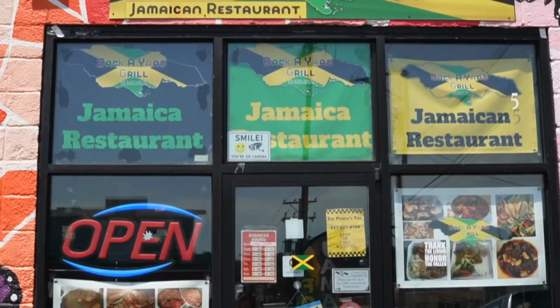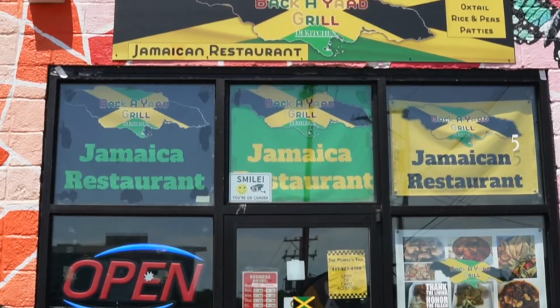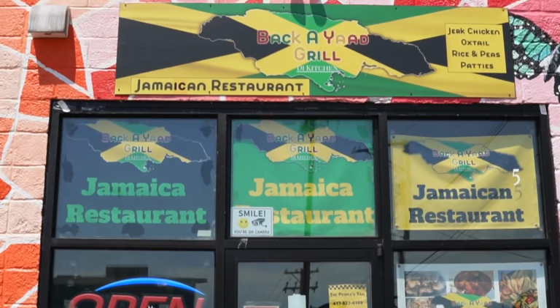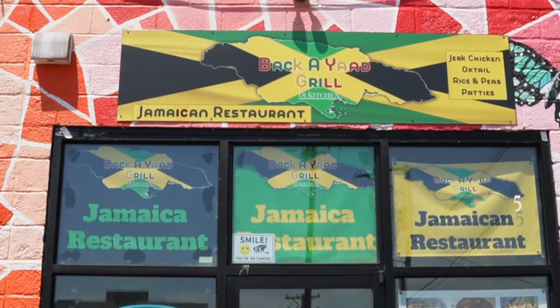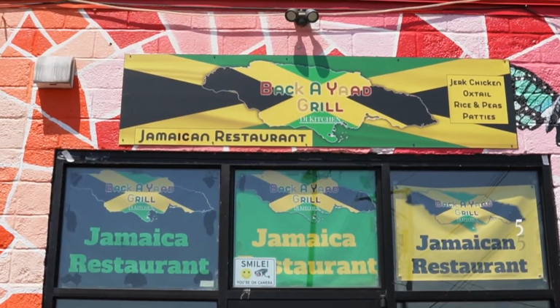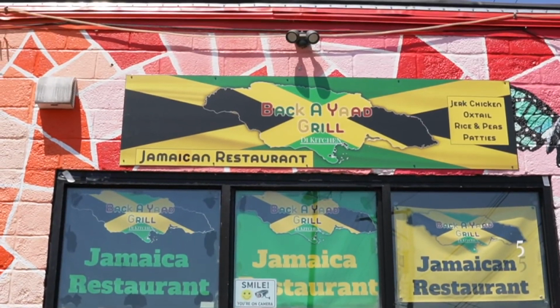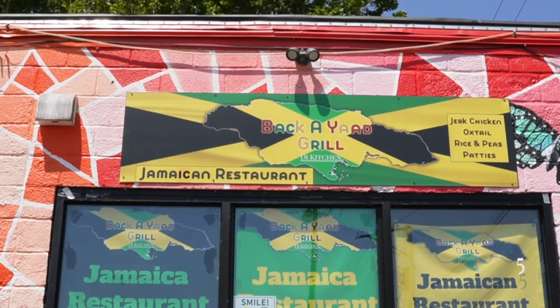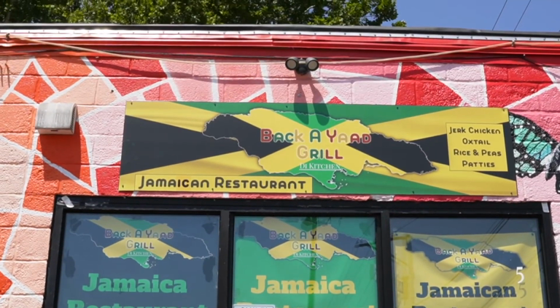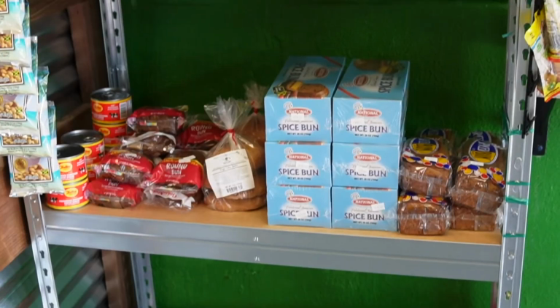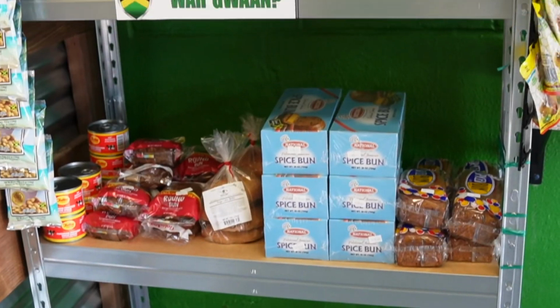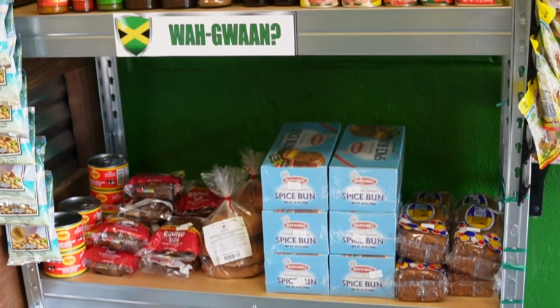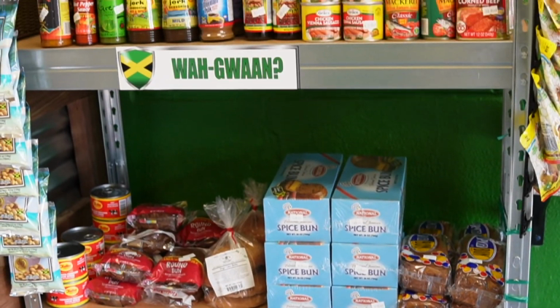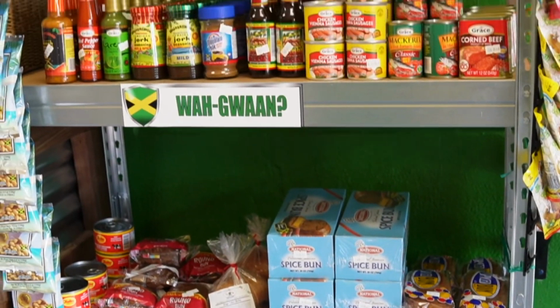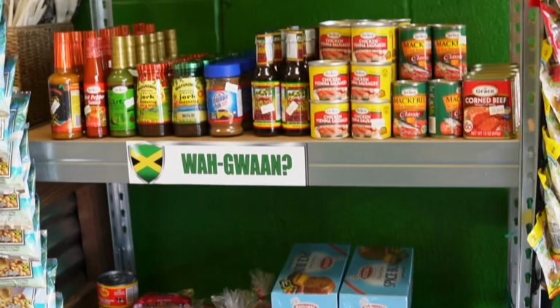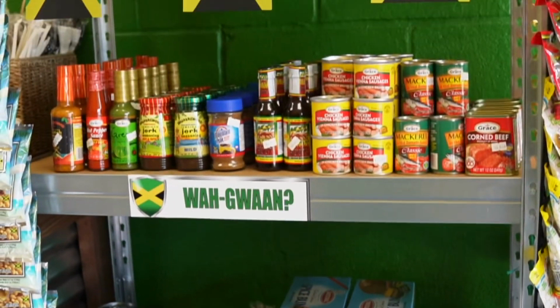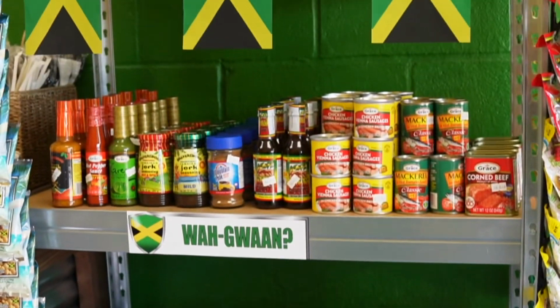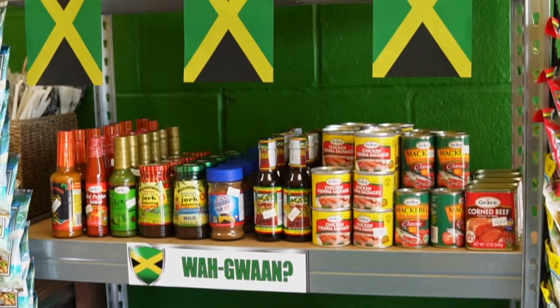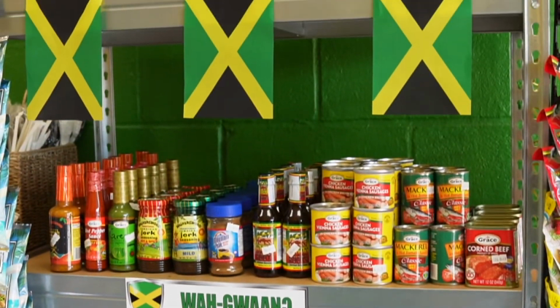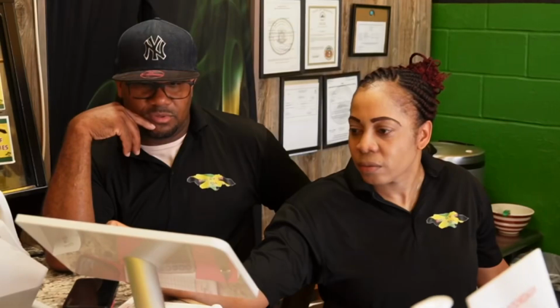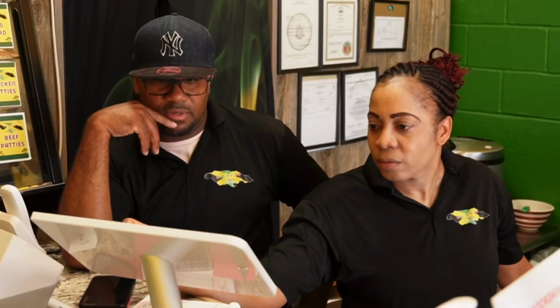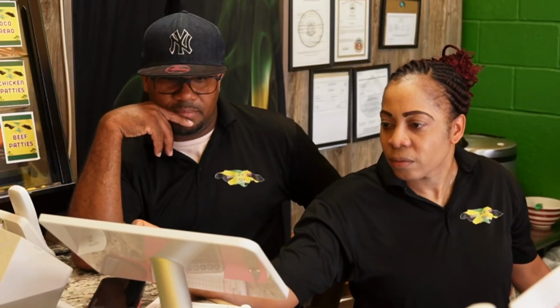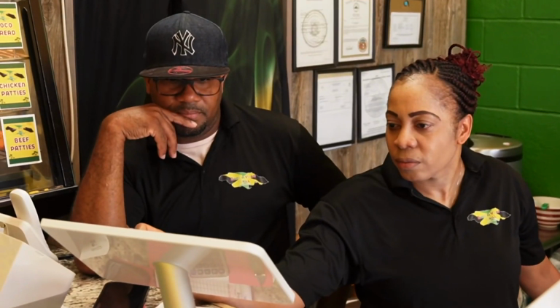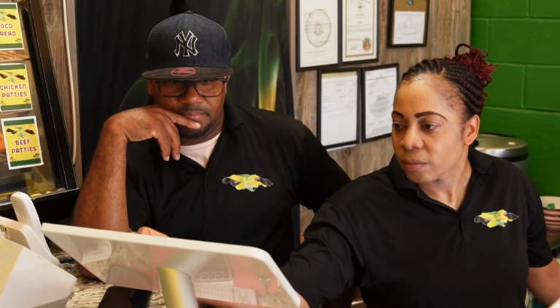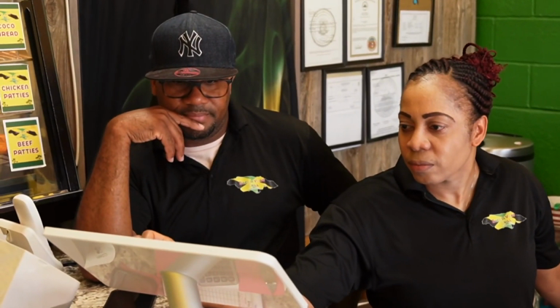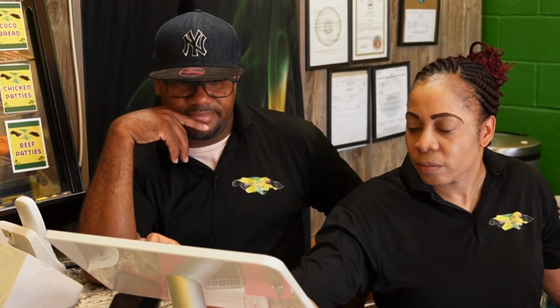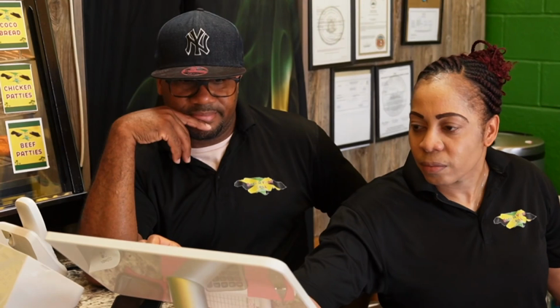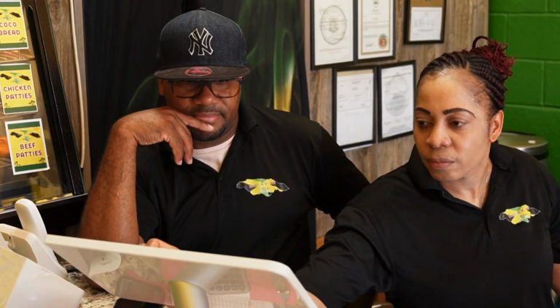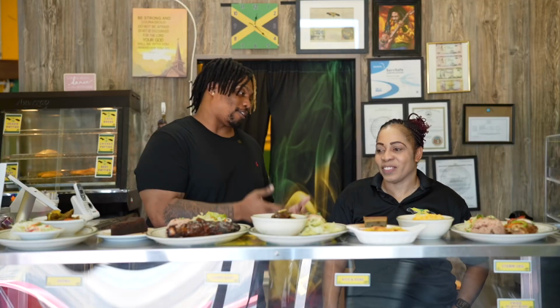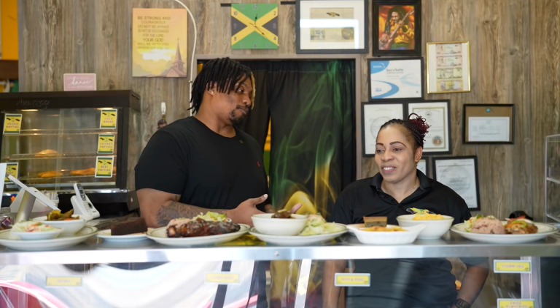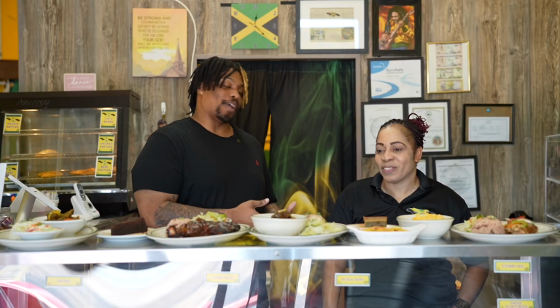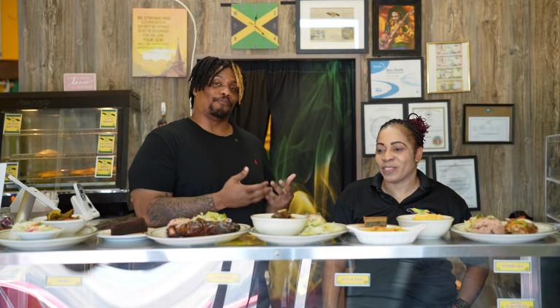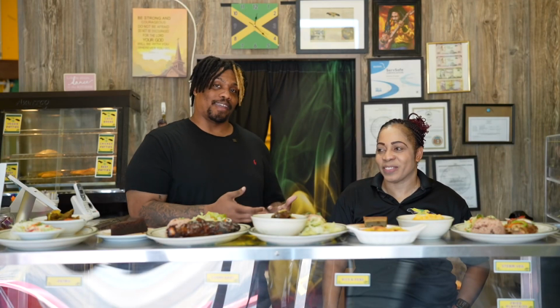Today I'm at Backyard Grill in downtown Branson with the owners, Diane and Clifton. On camera with me I have Diane.